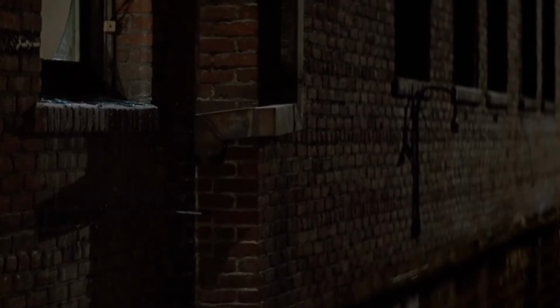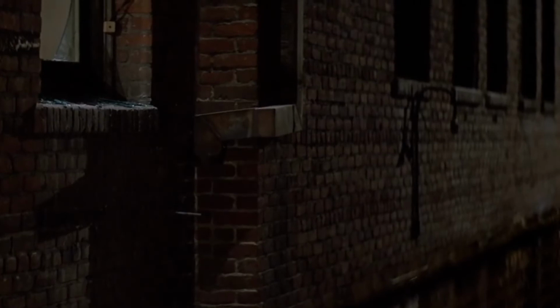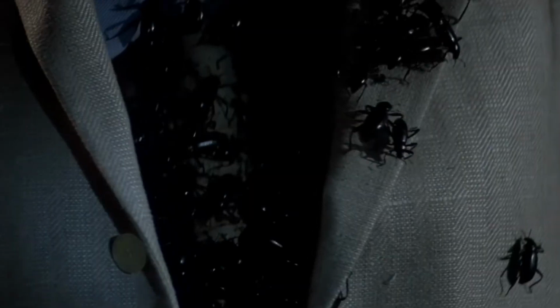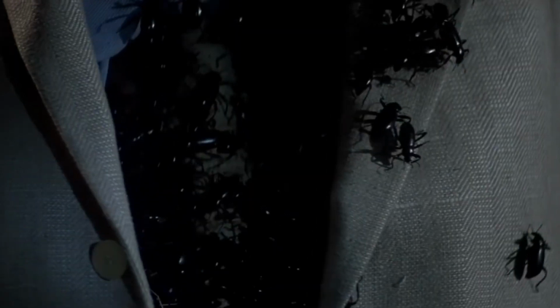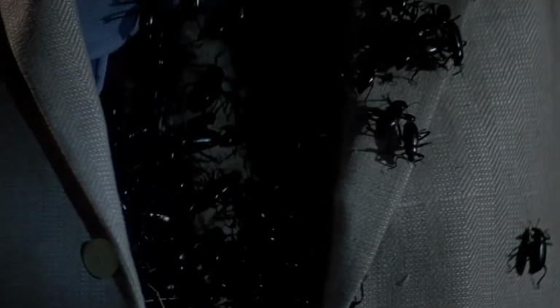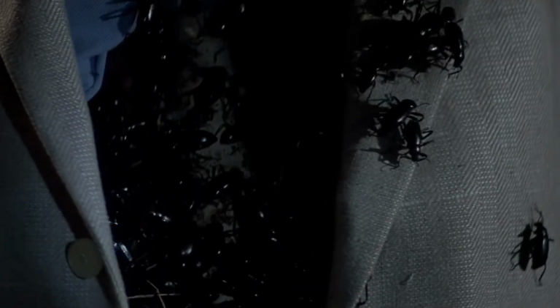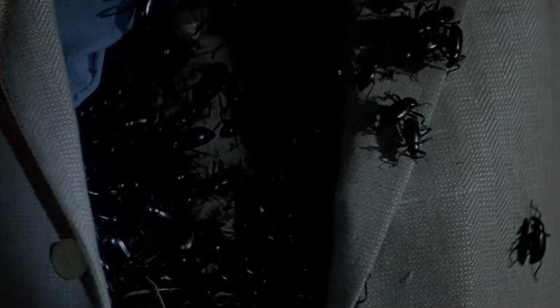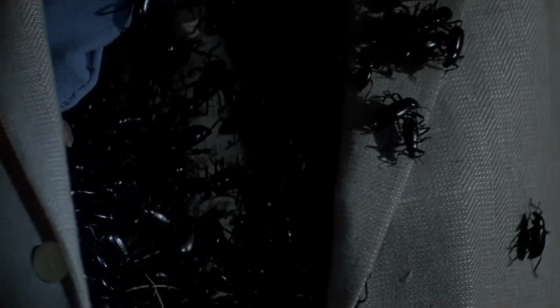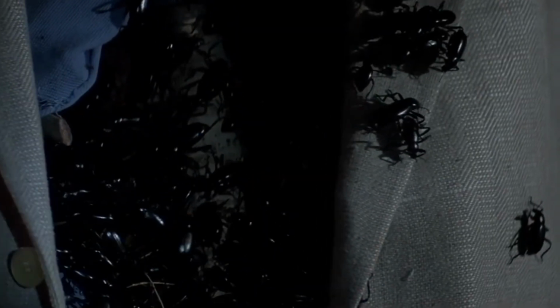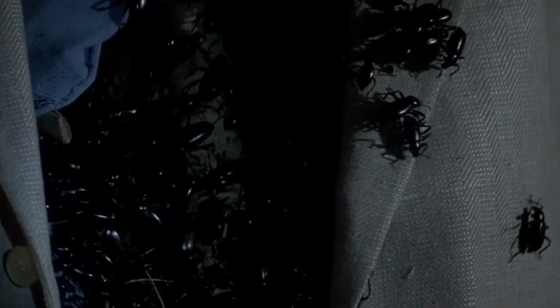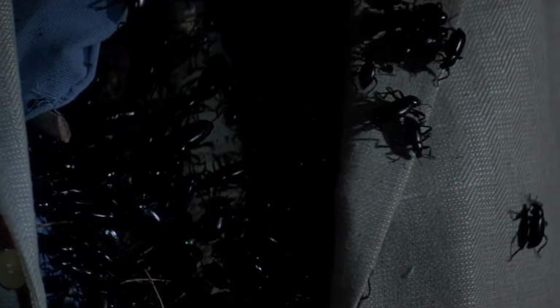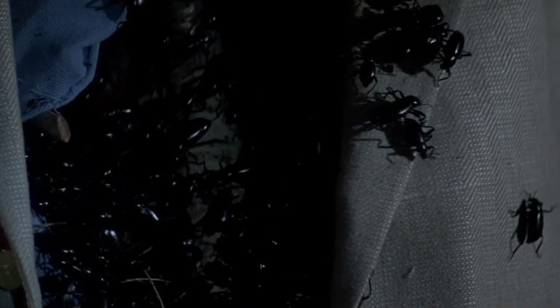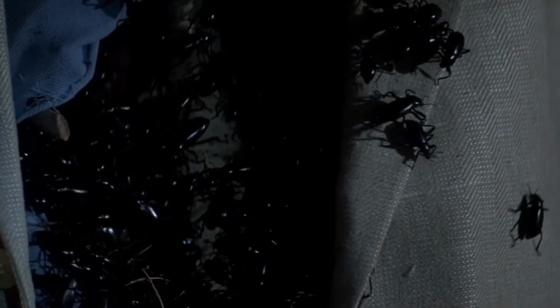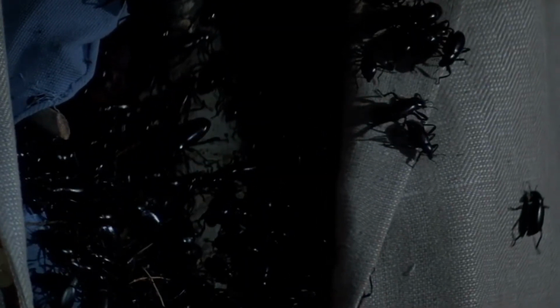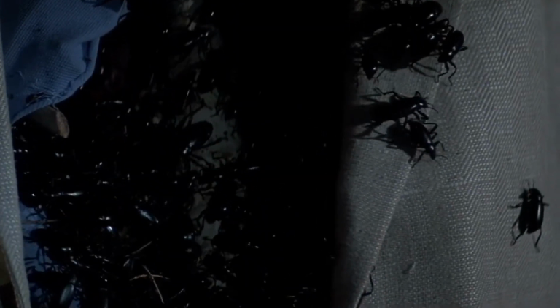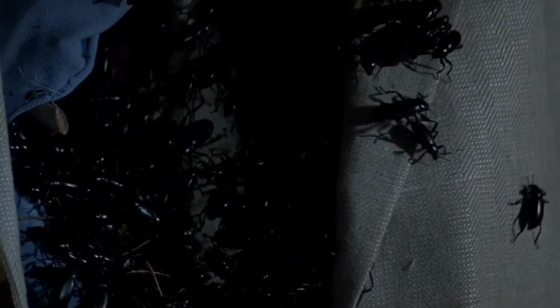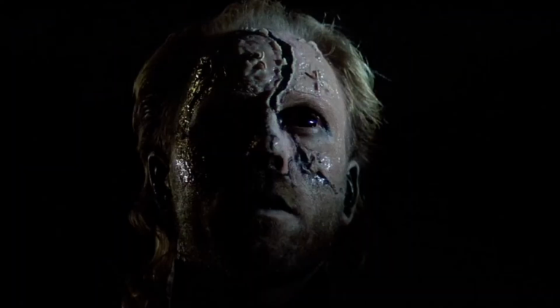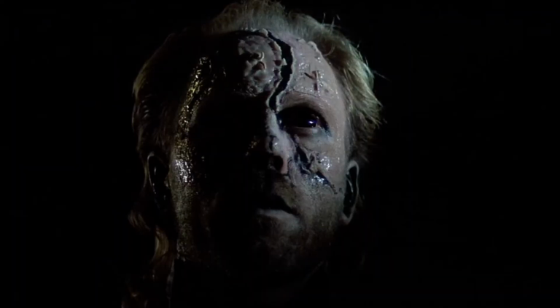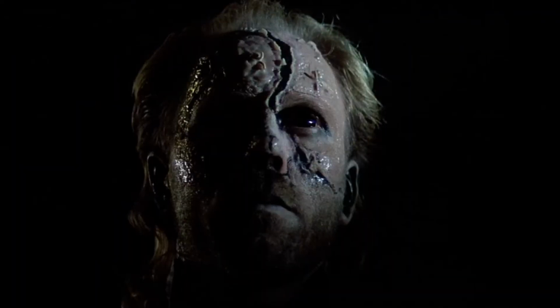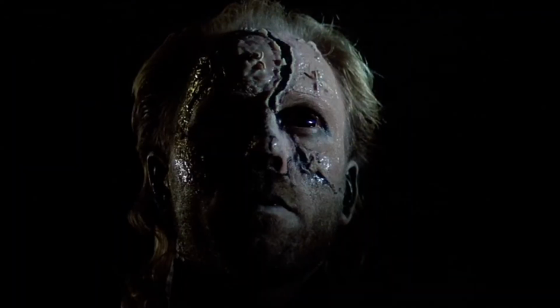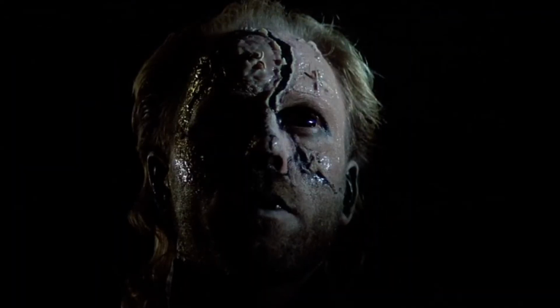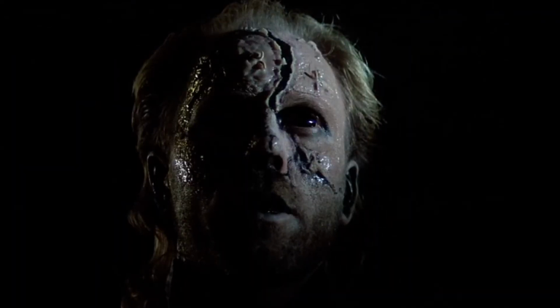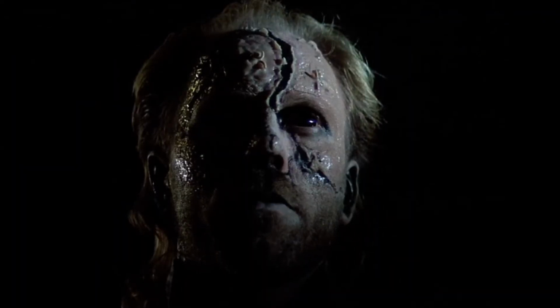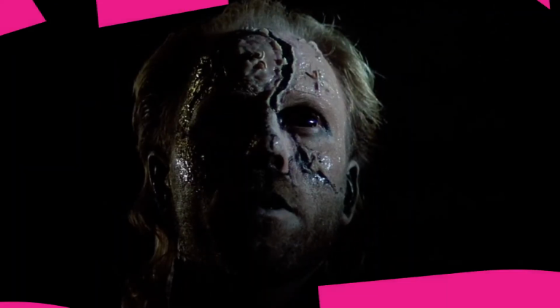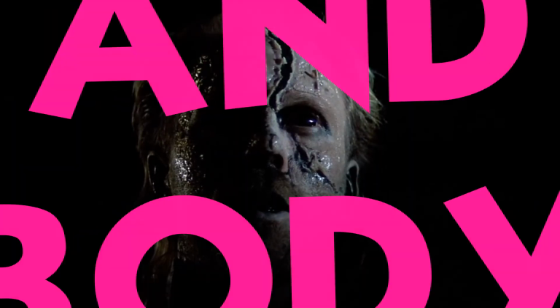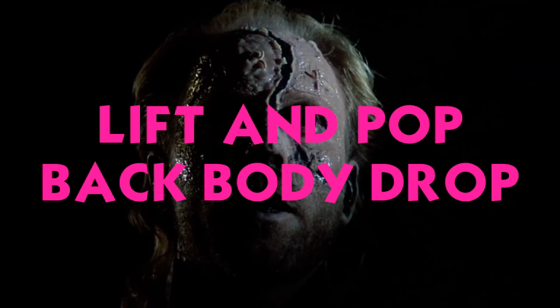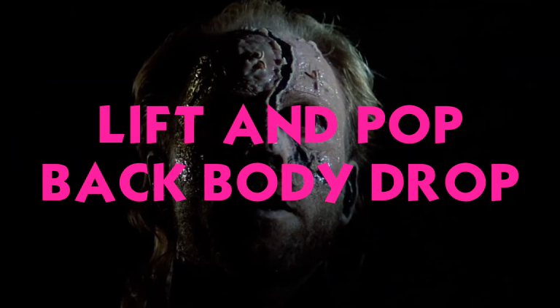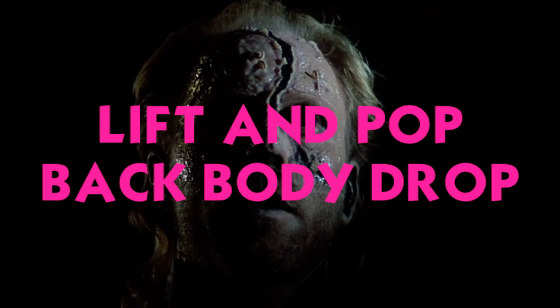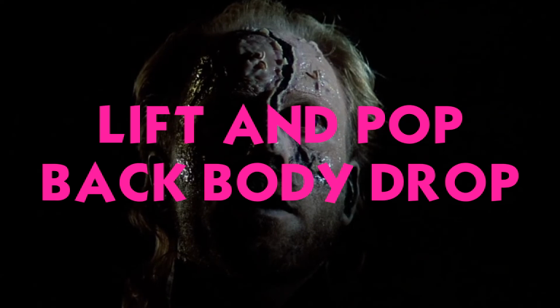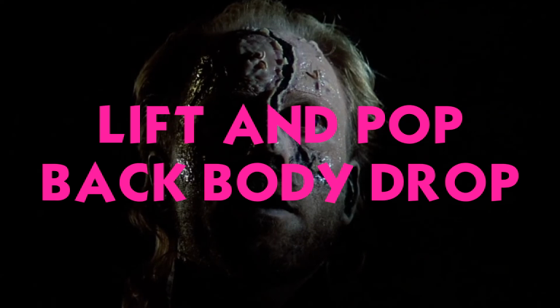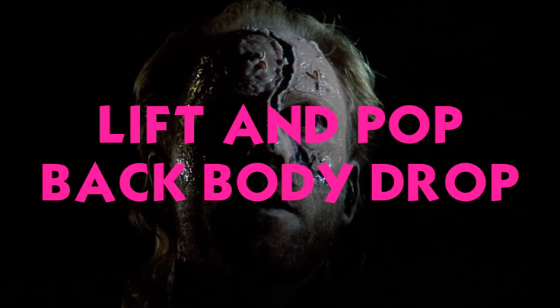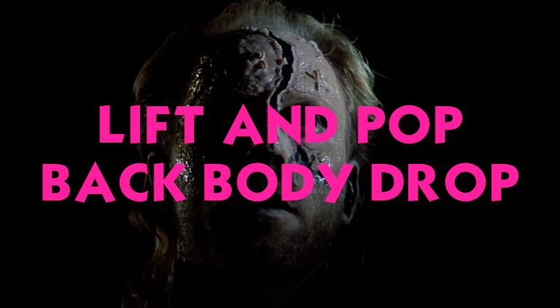What should you think about when attempting this maneuver? Lift and pop. Back body drop.